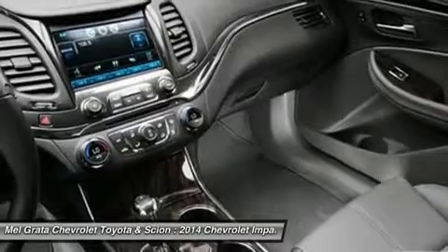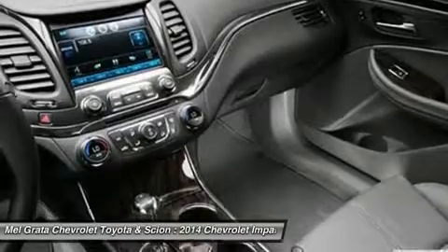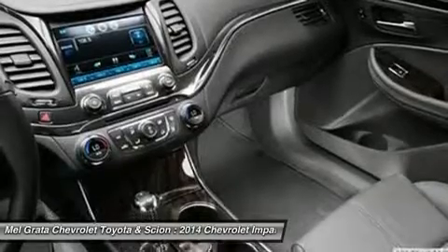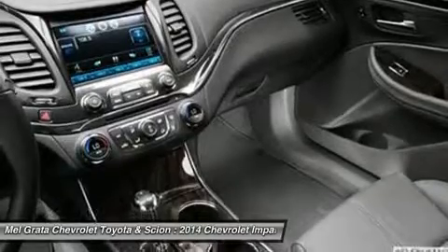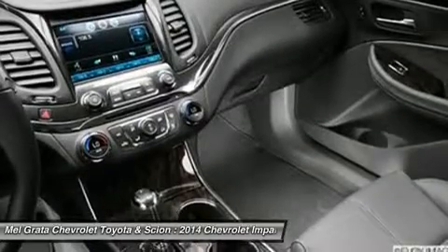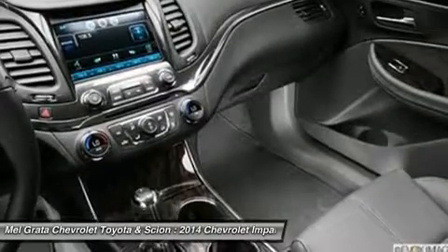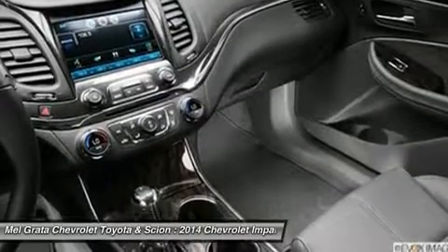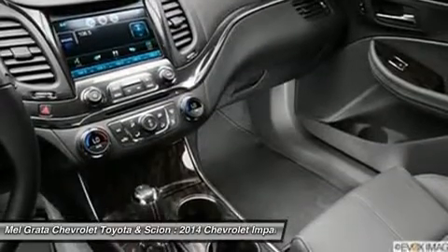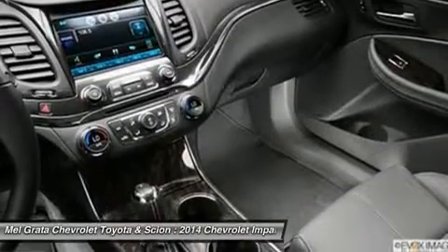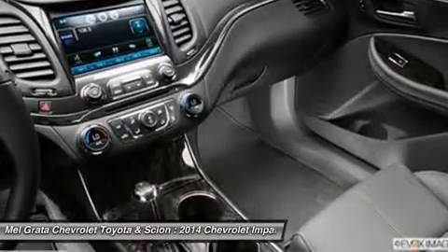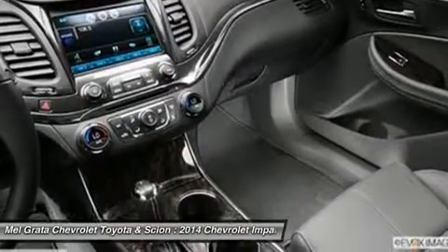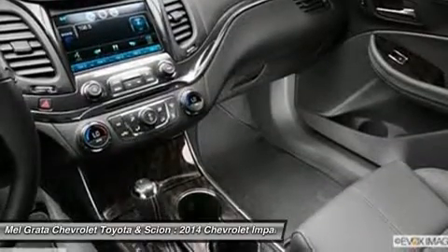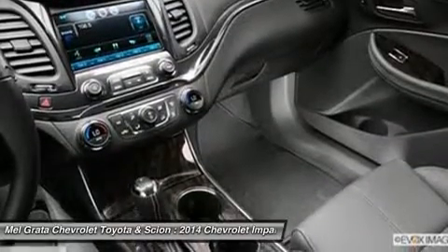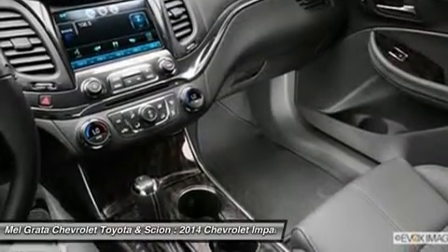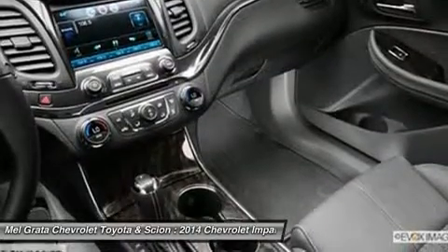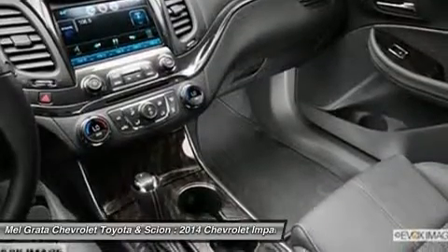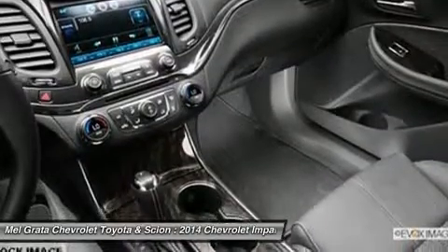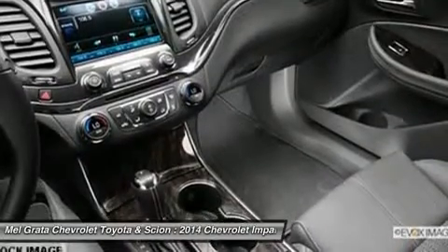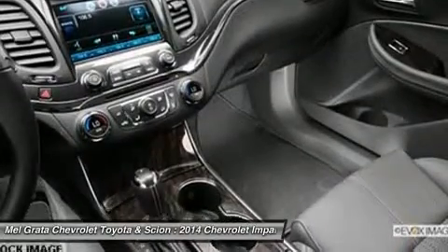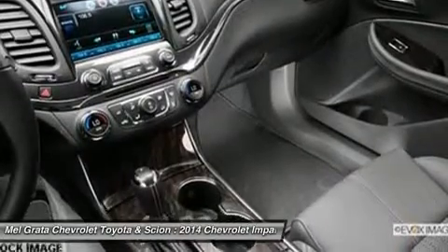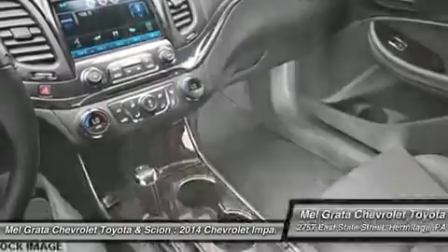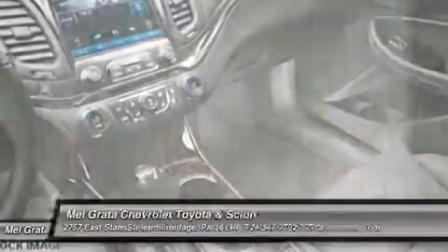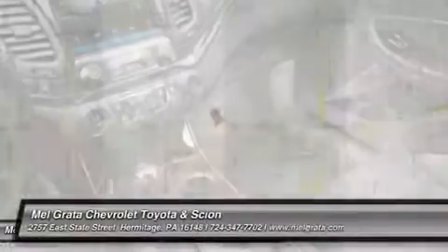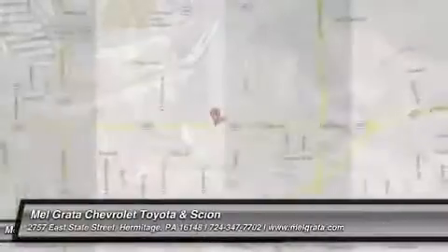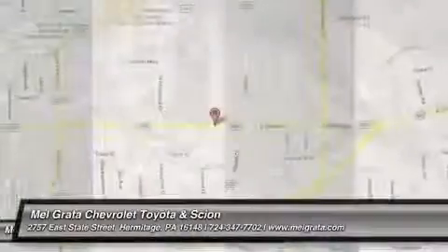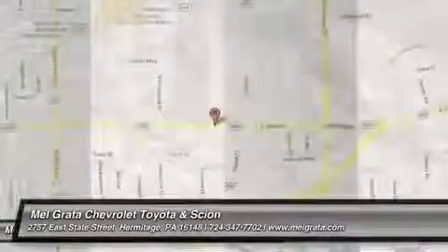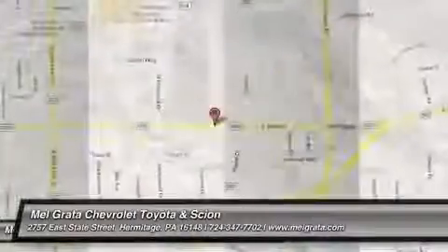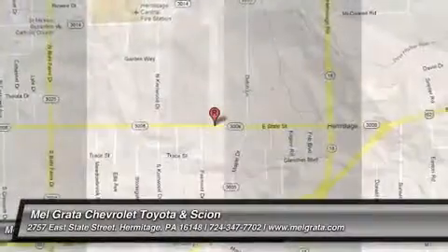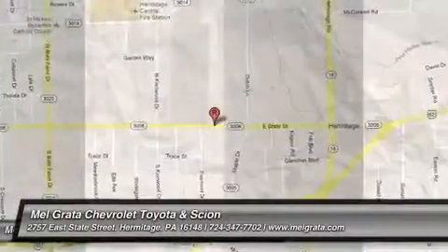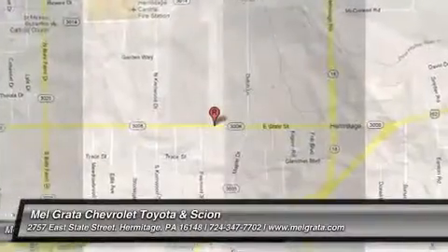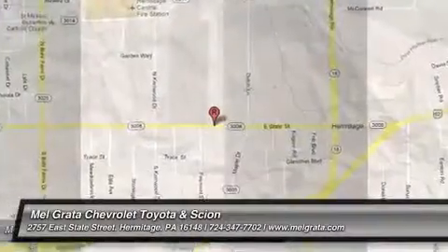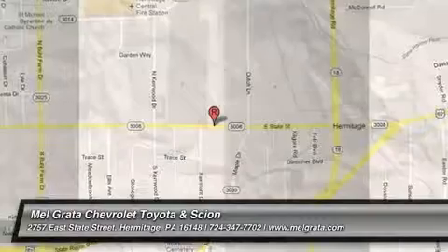Price reflects a discount that may not be compatible with some manufacturer programs.